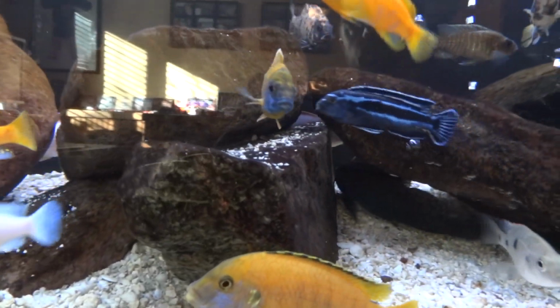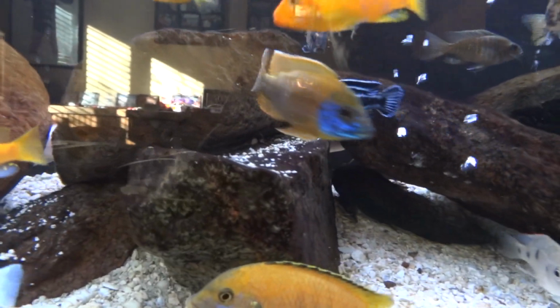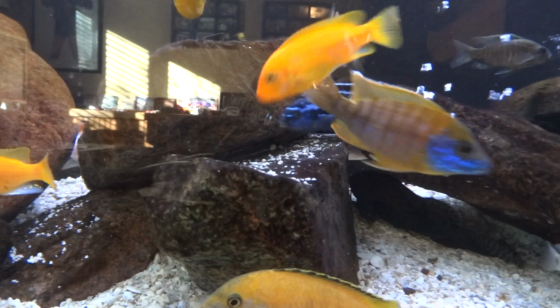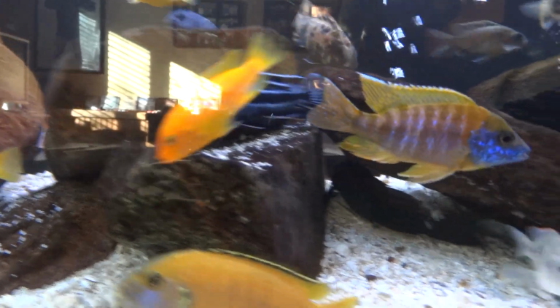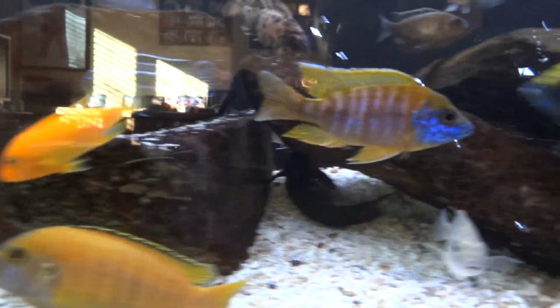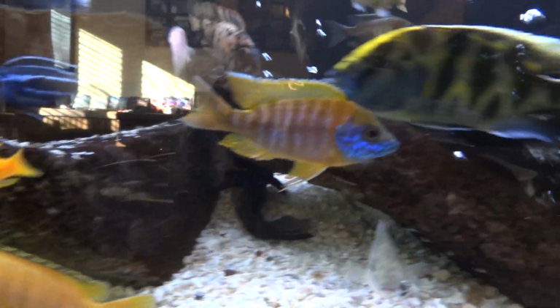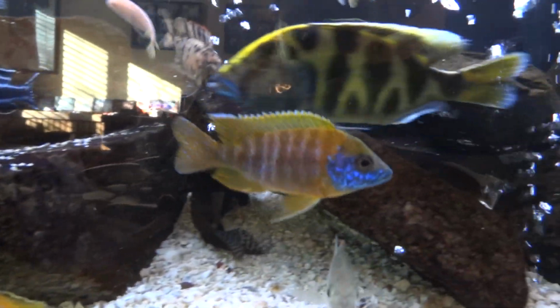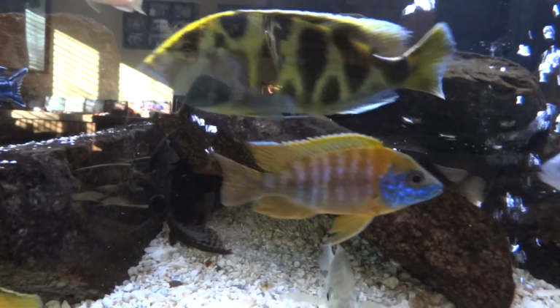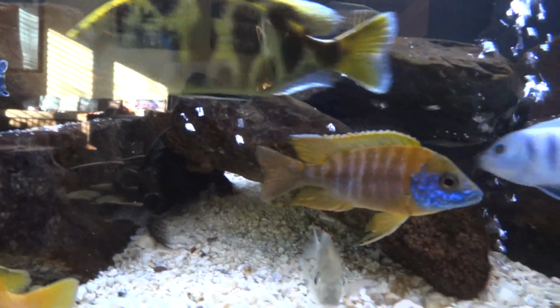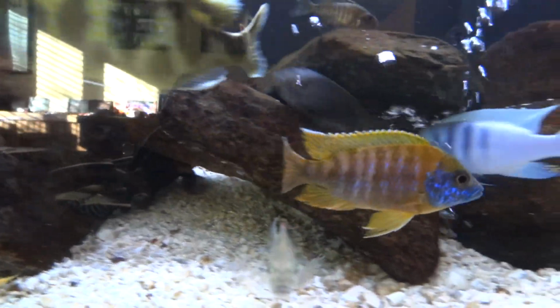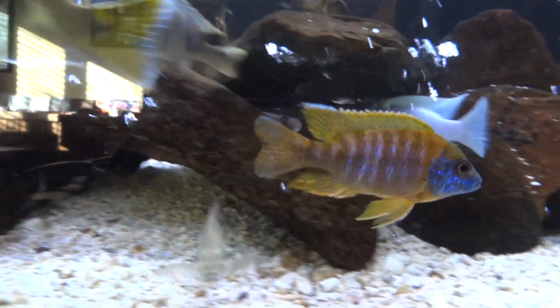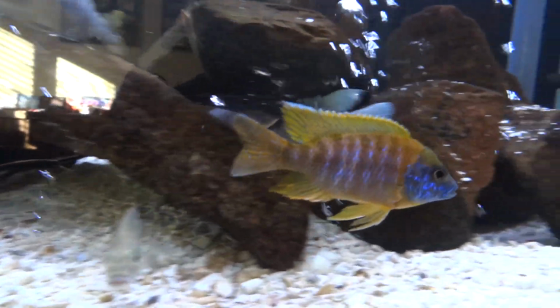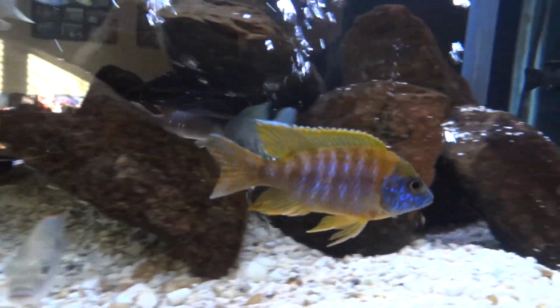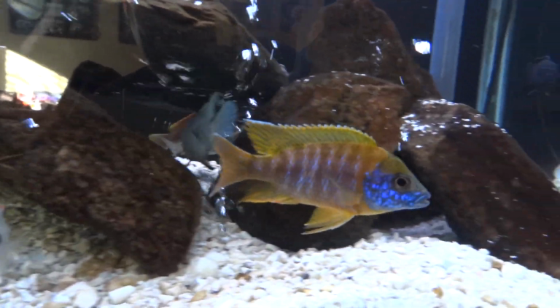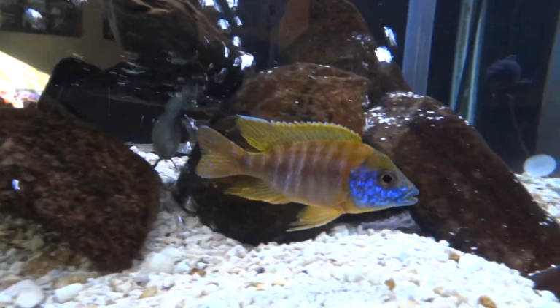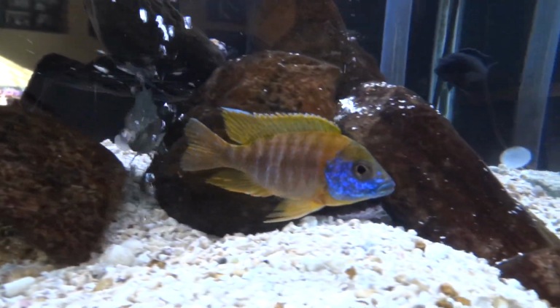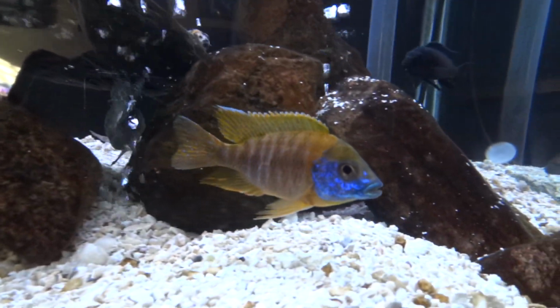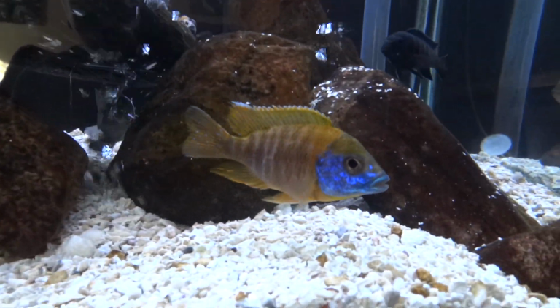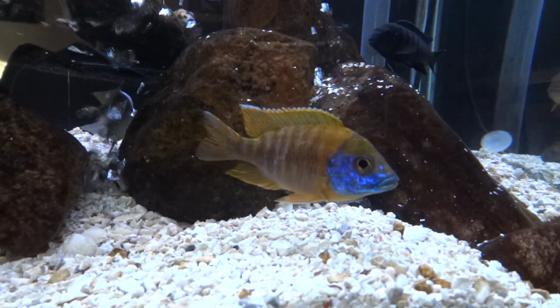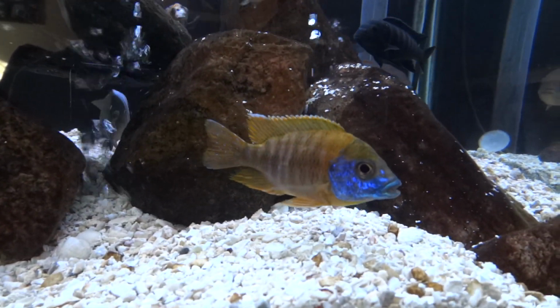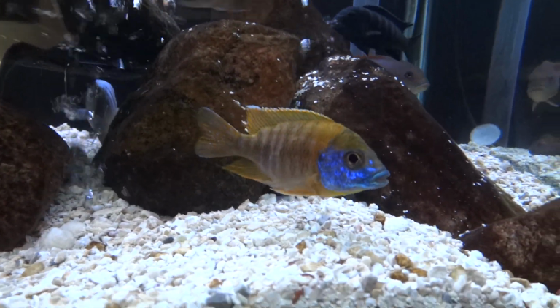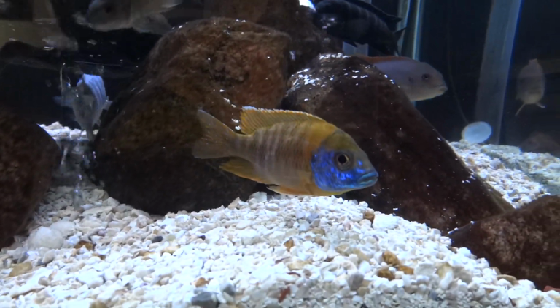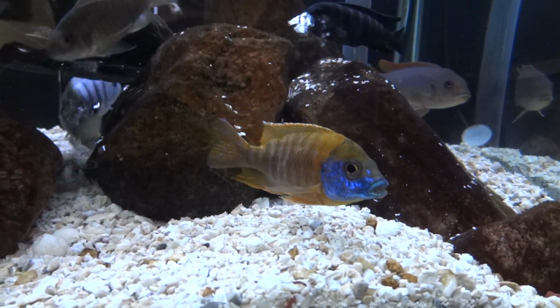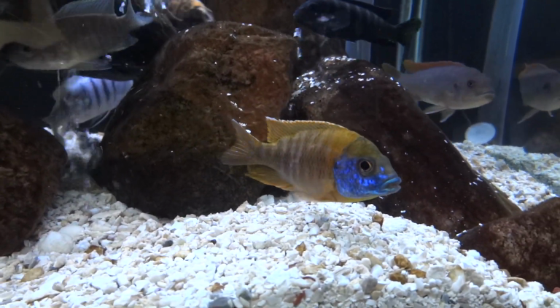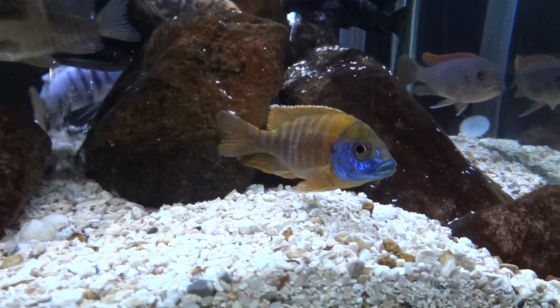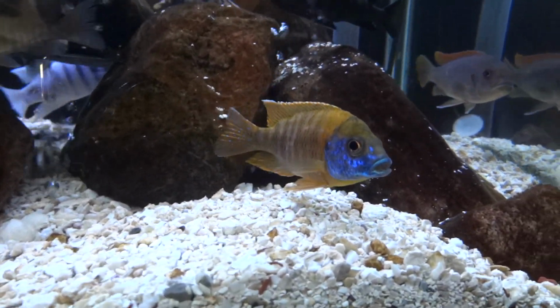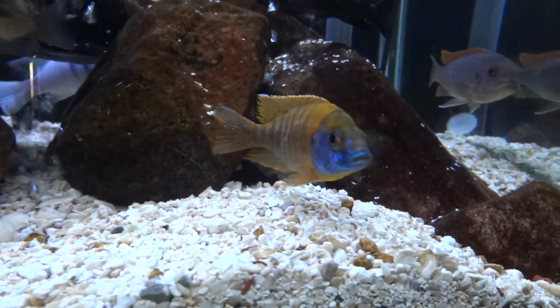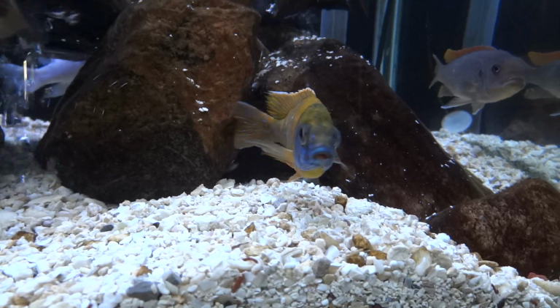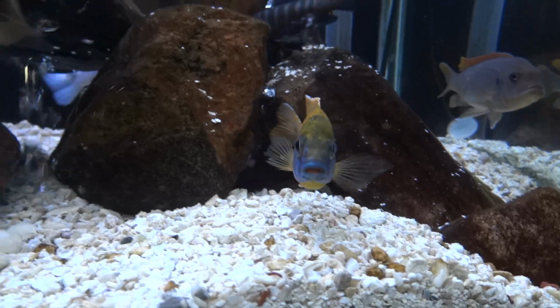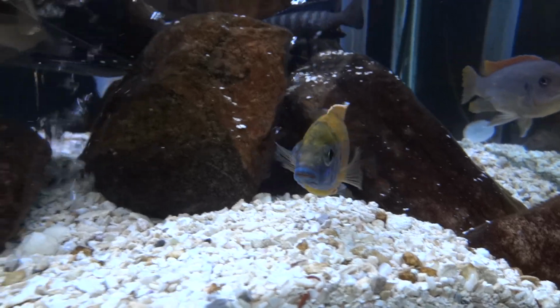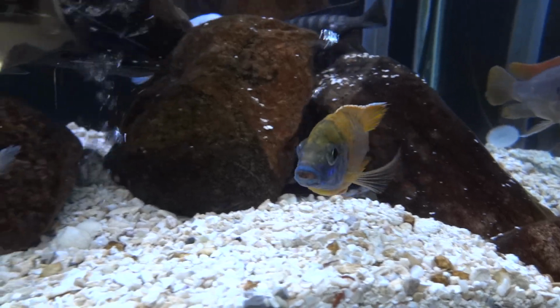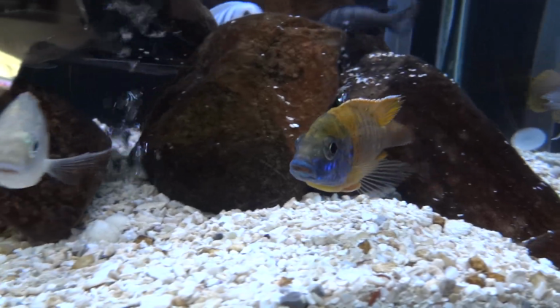Hey, how's everyone doing? Just doing a quick video because I got a couple of new additions to the tank last night.